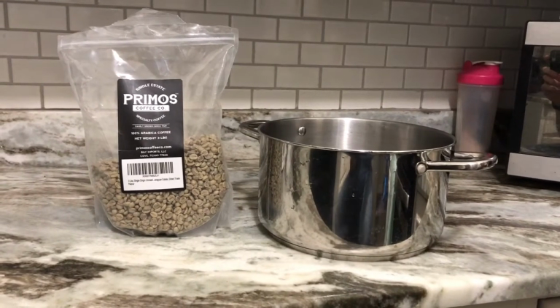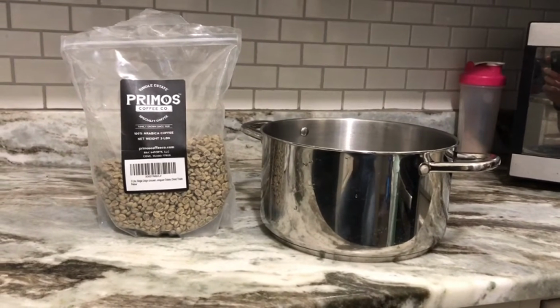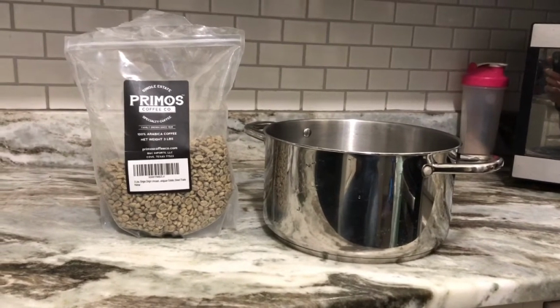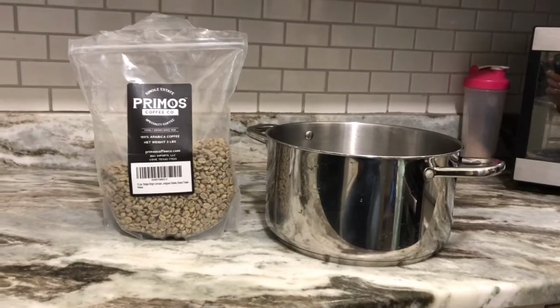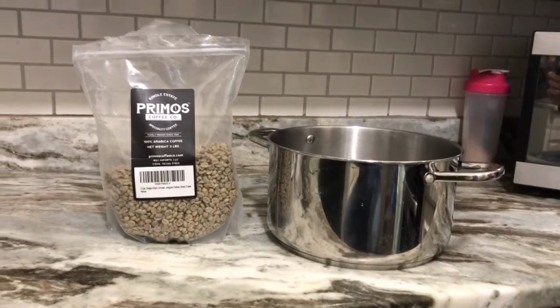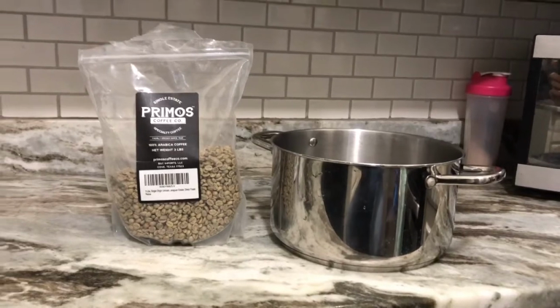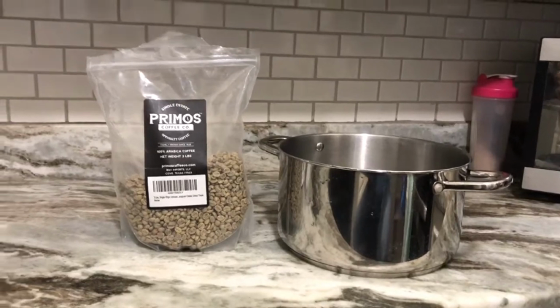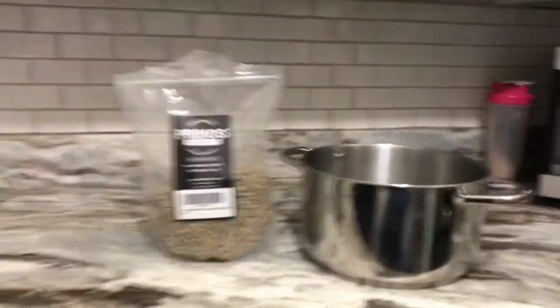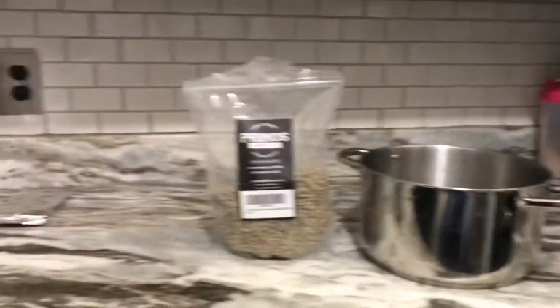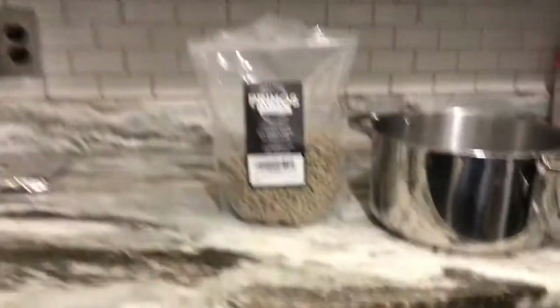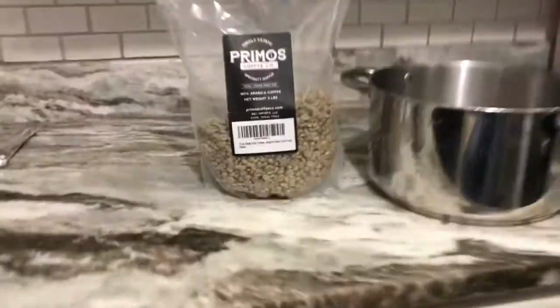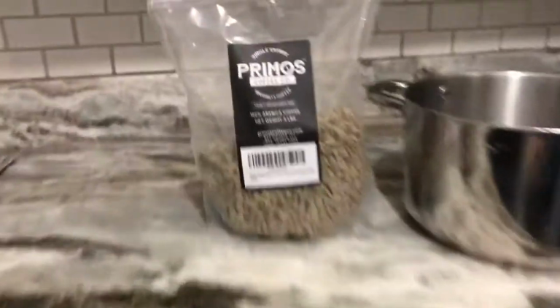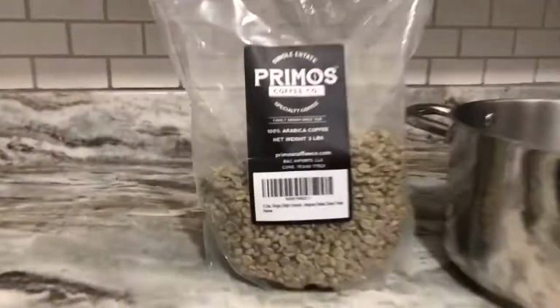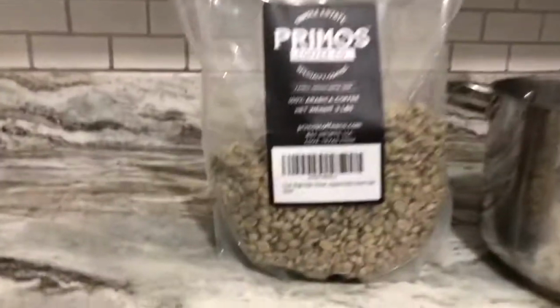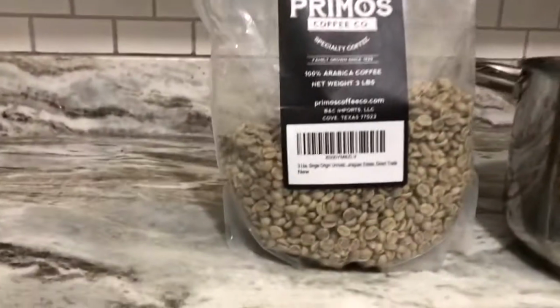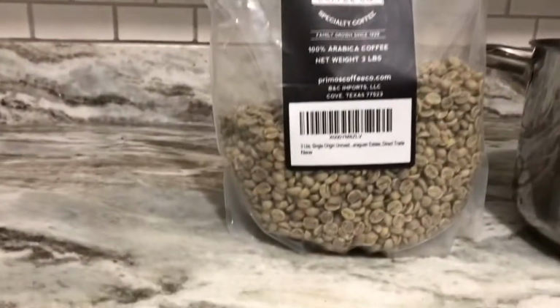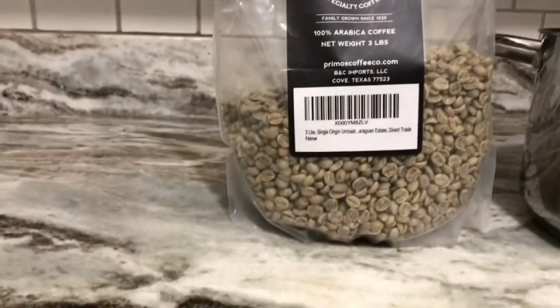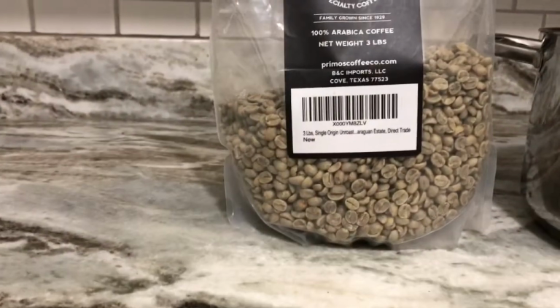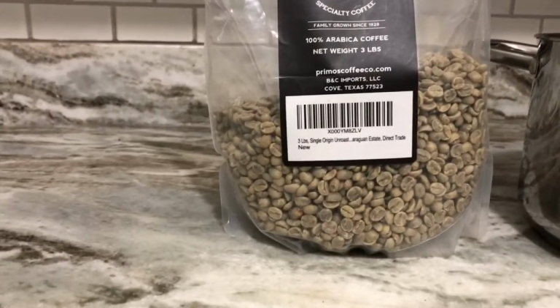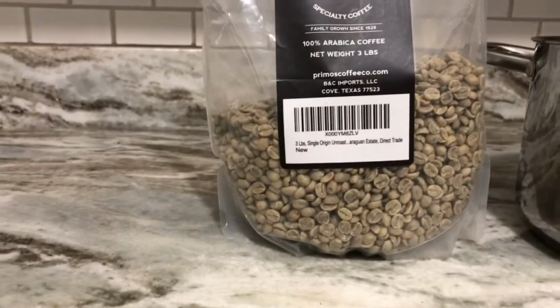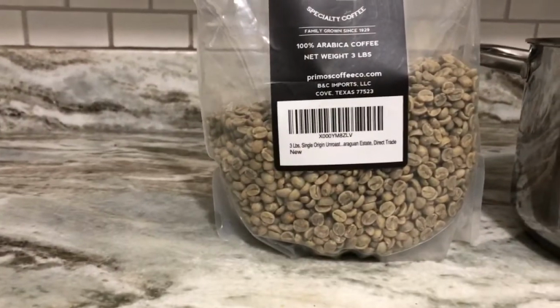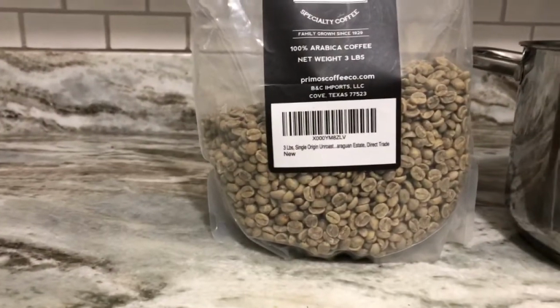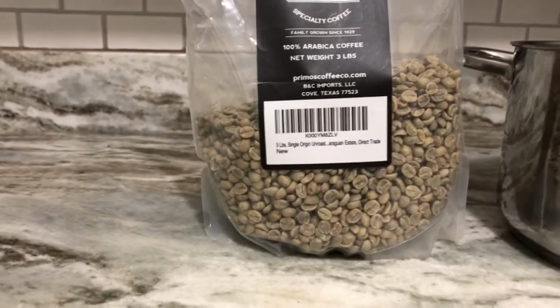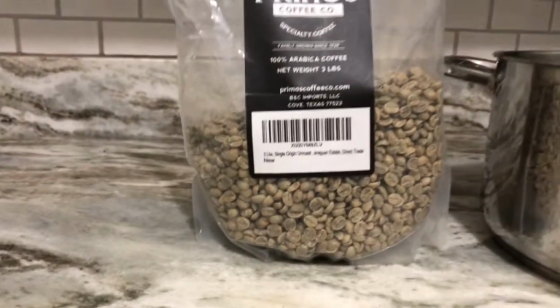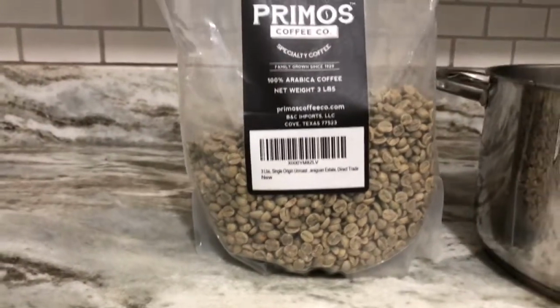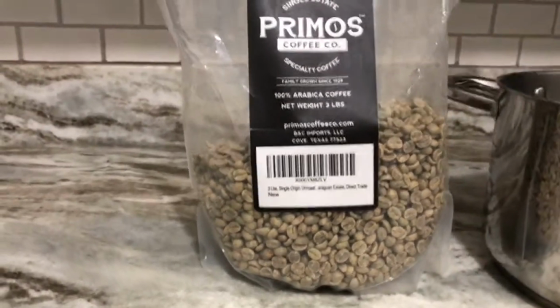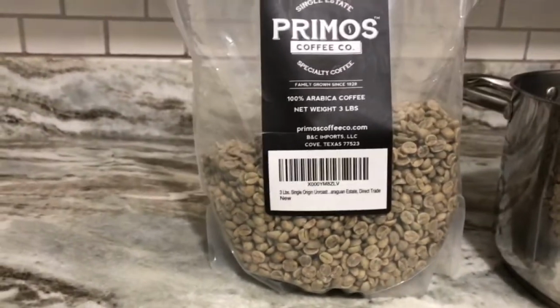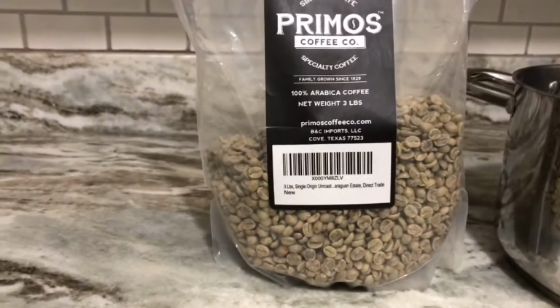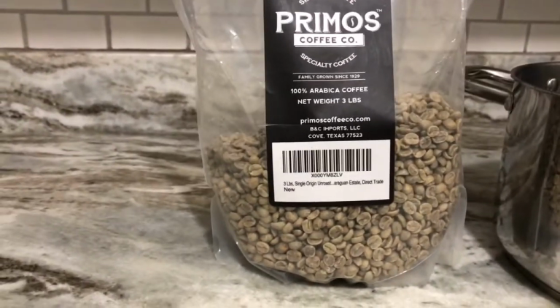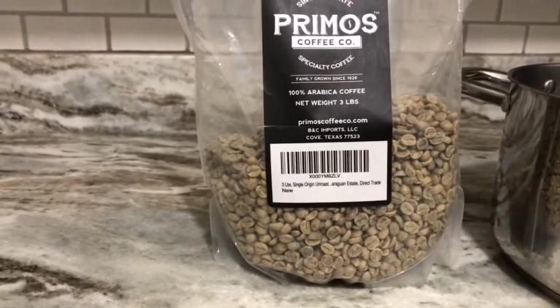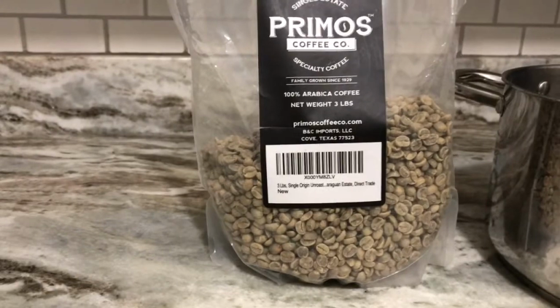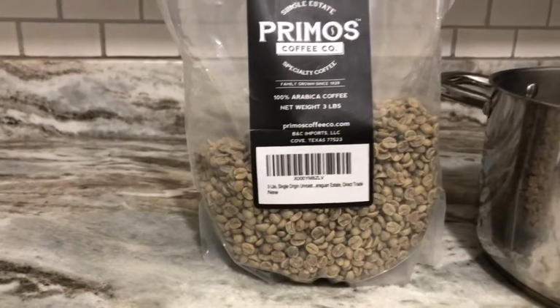Some of the things that you'll need are some green coffee beans. I bought these off Amazon. They taste pretty good and are pretty inexpensive.